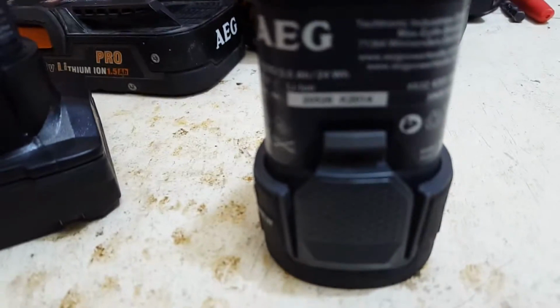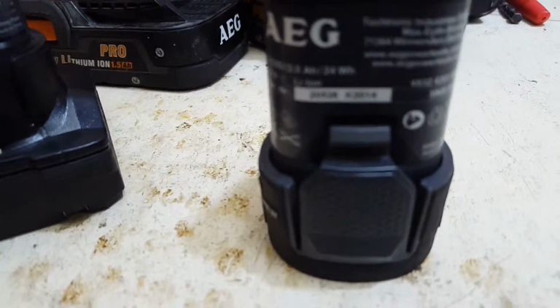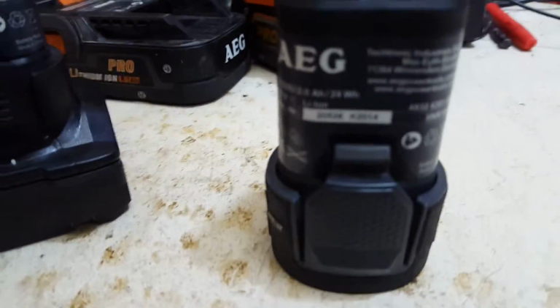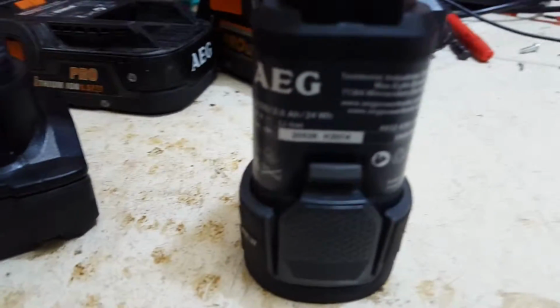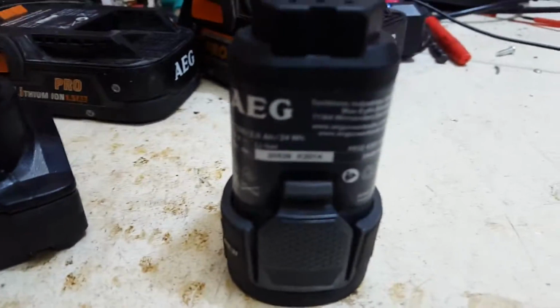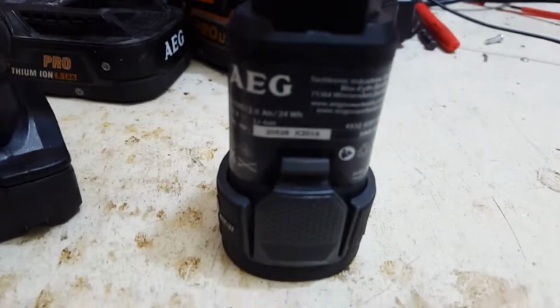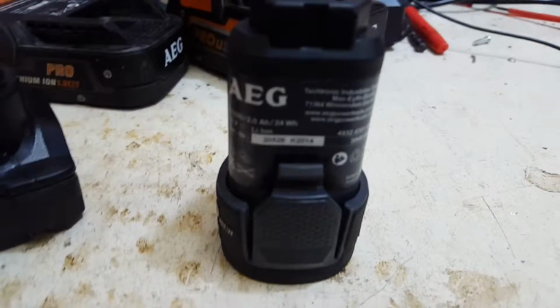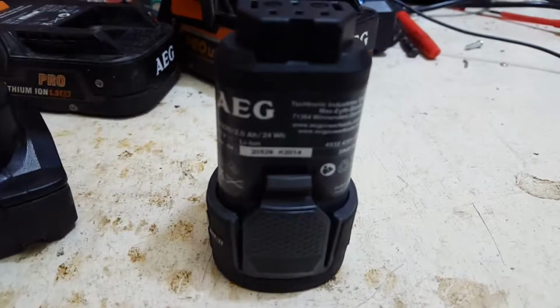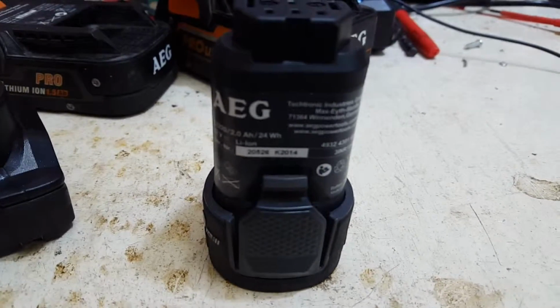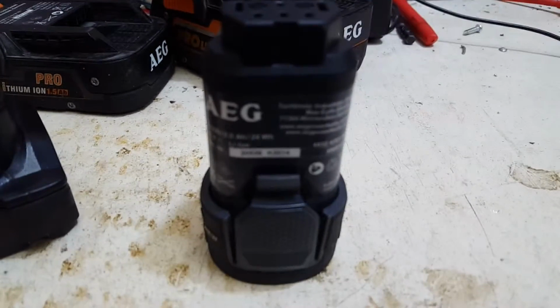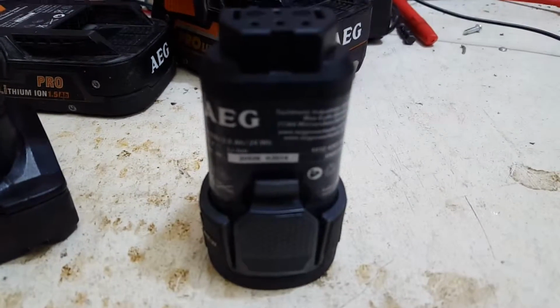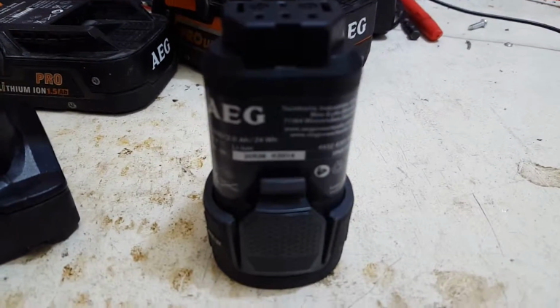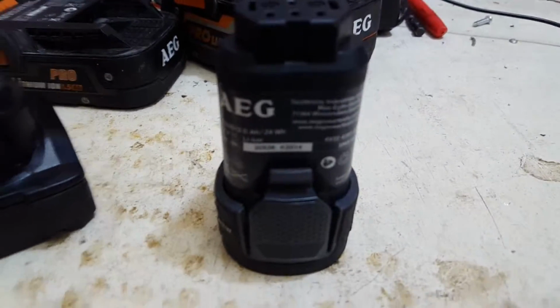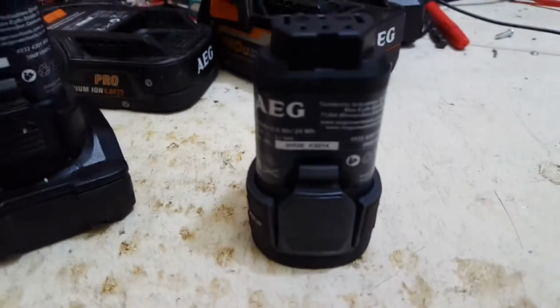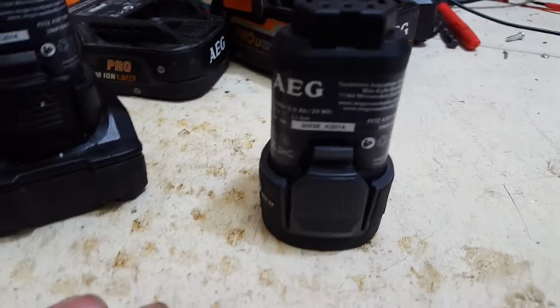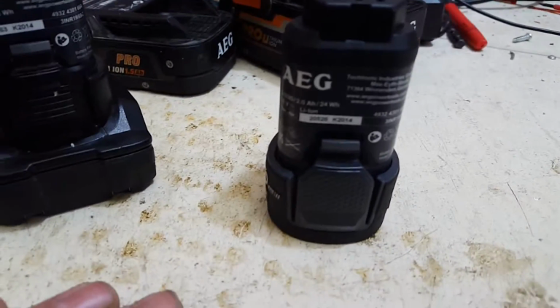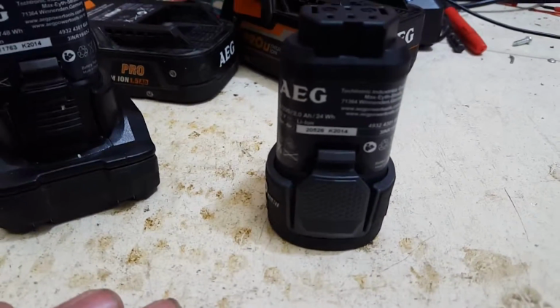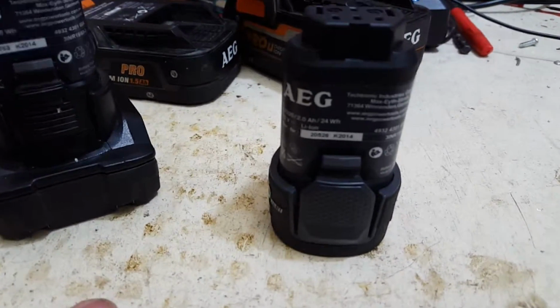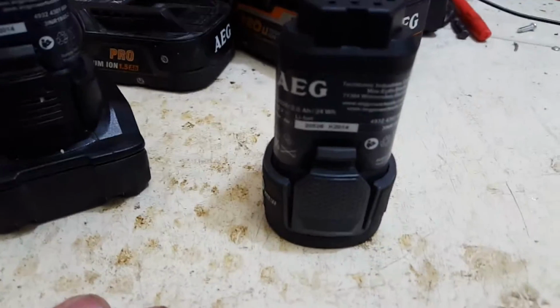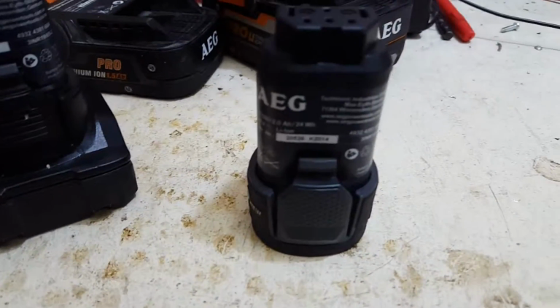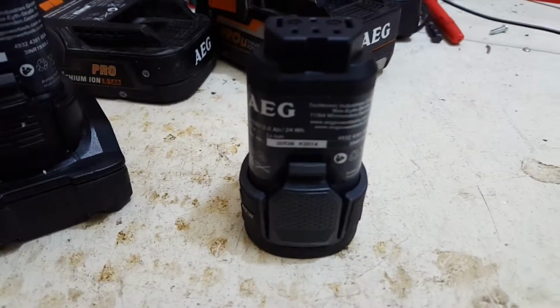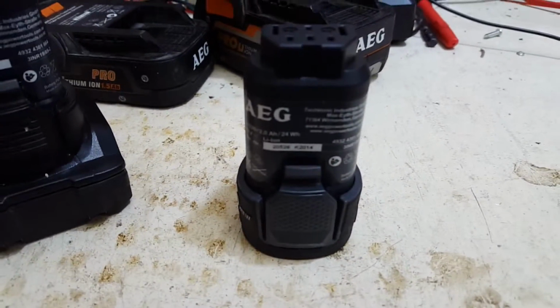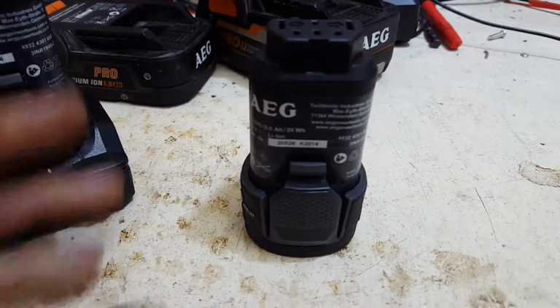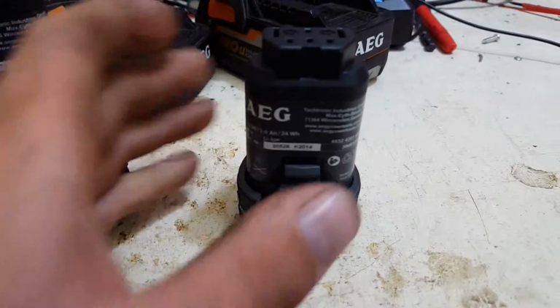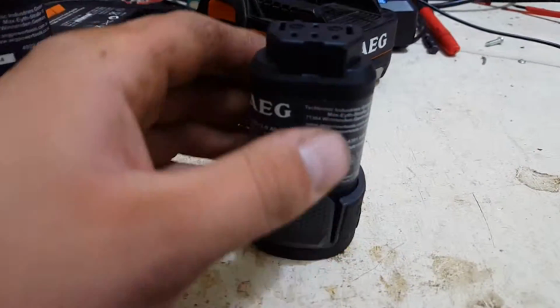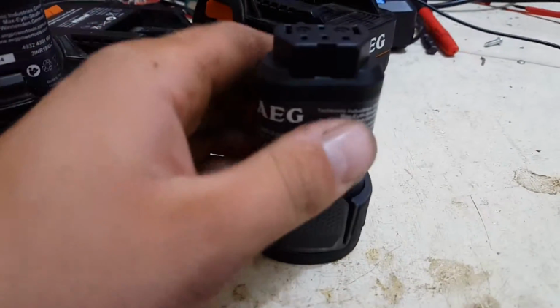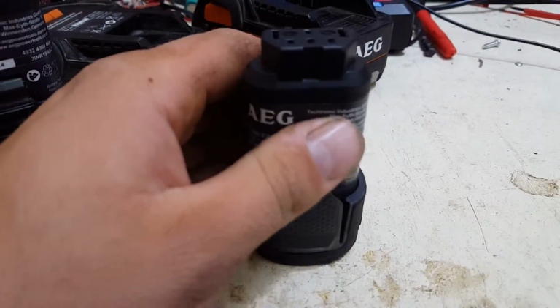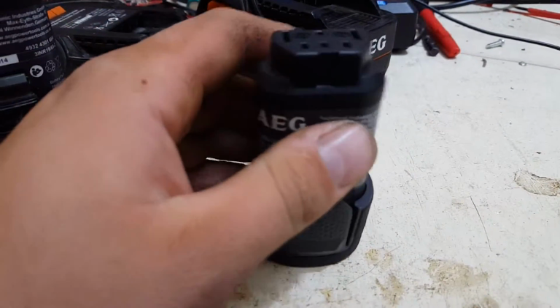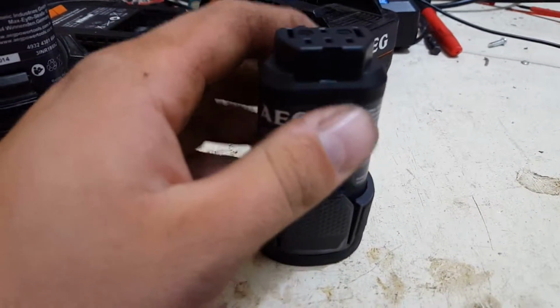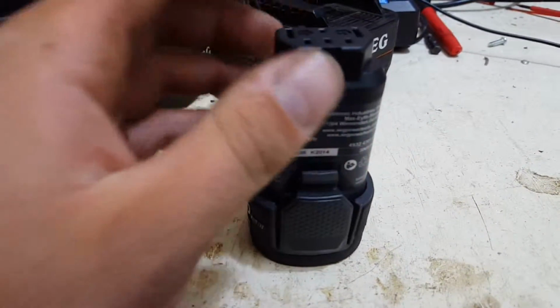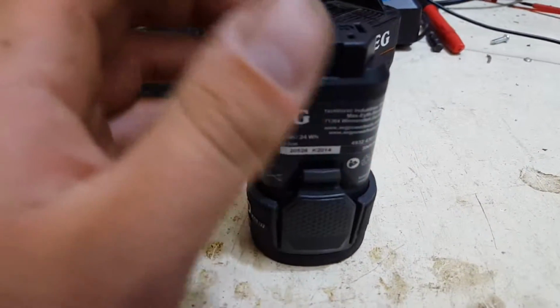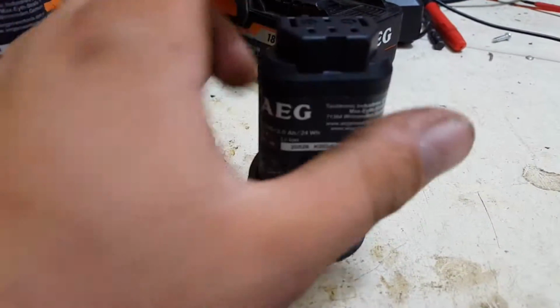Pretty simple — double the size, double the capacity. Let's have a look inside this one first.